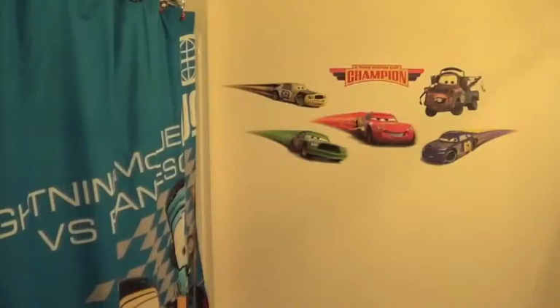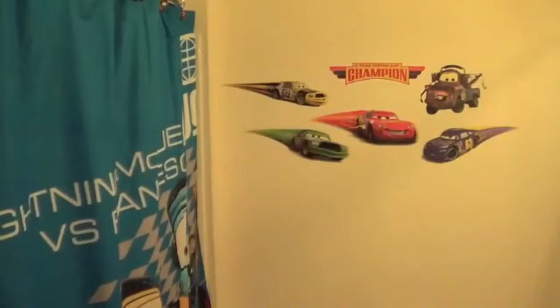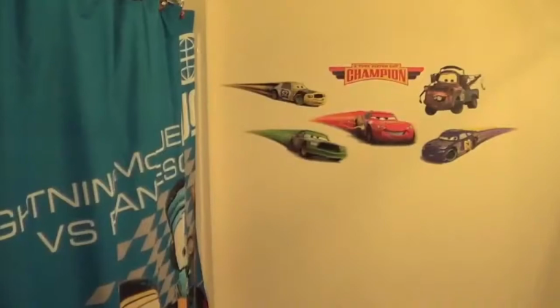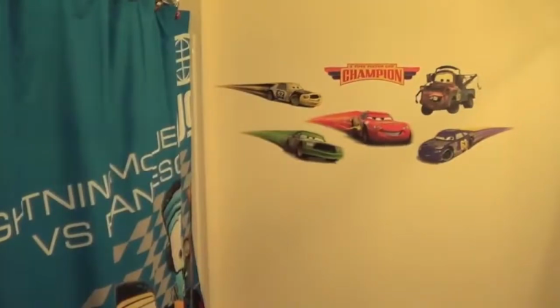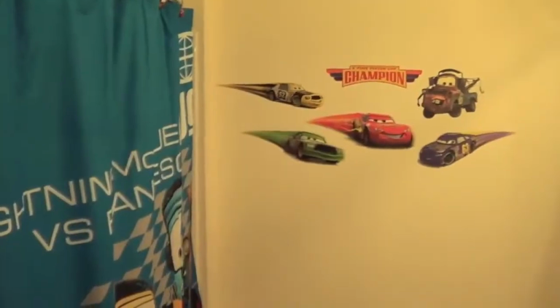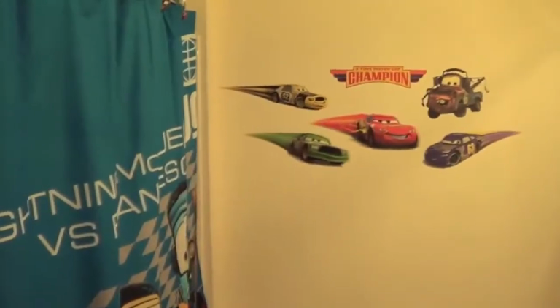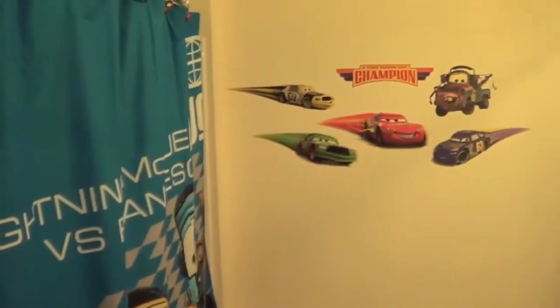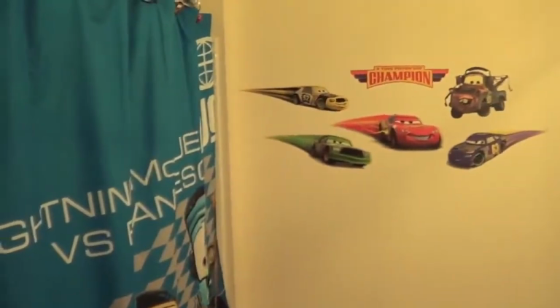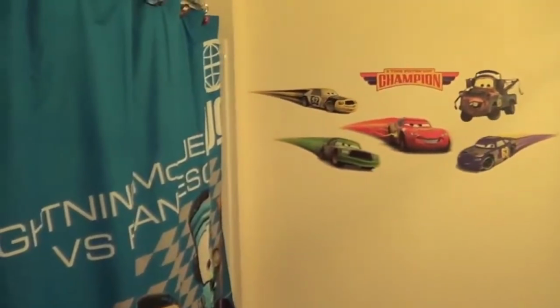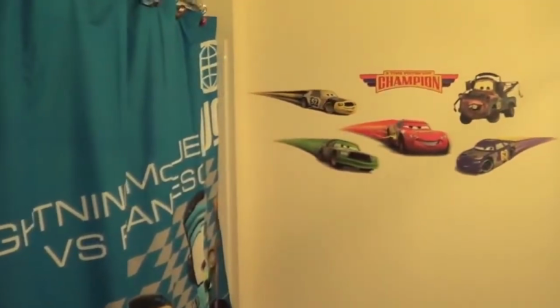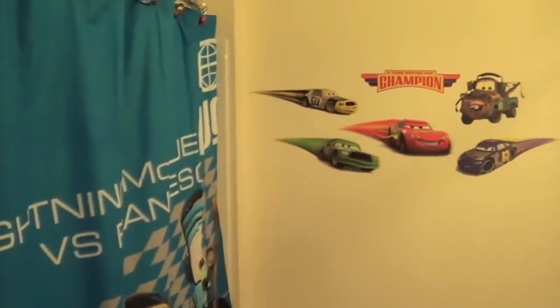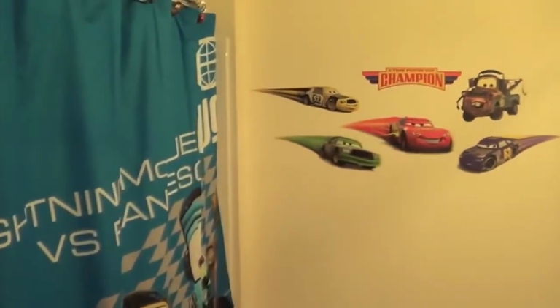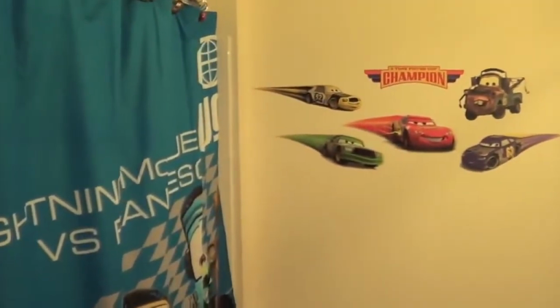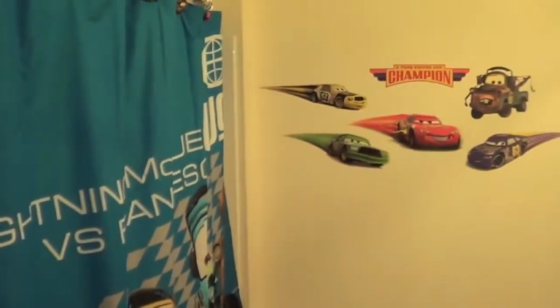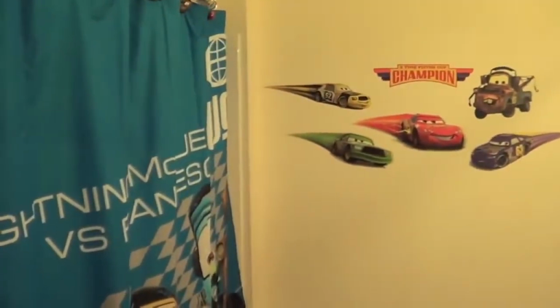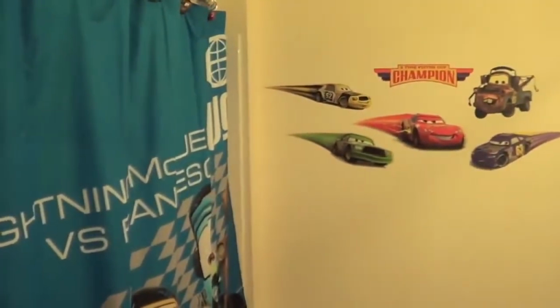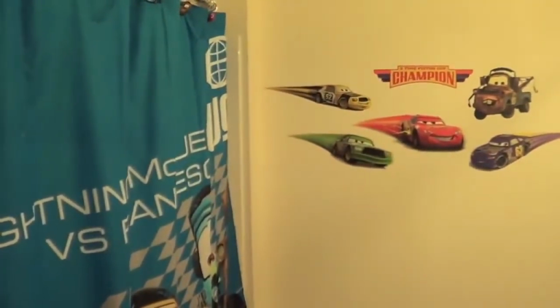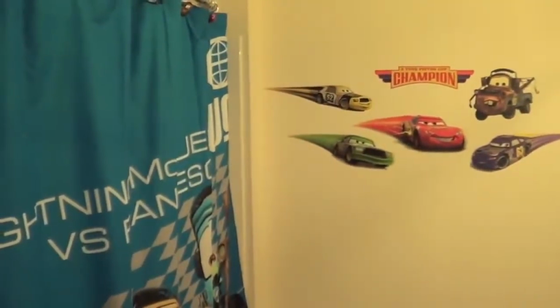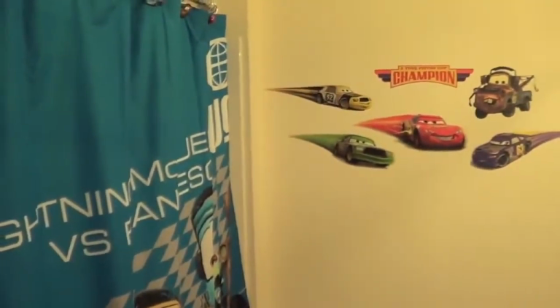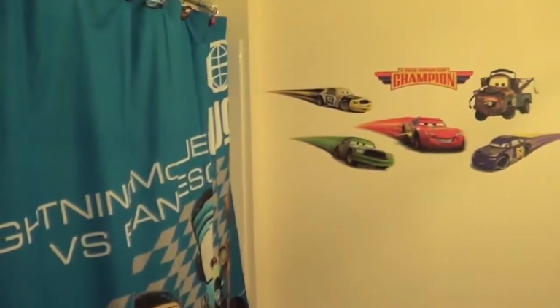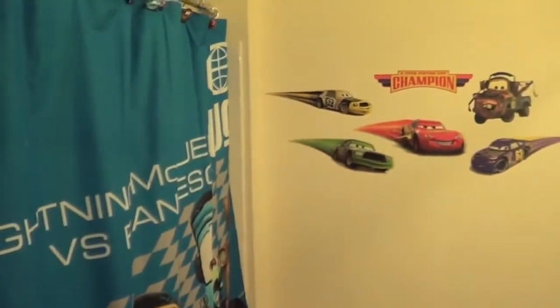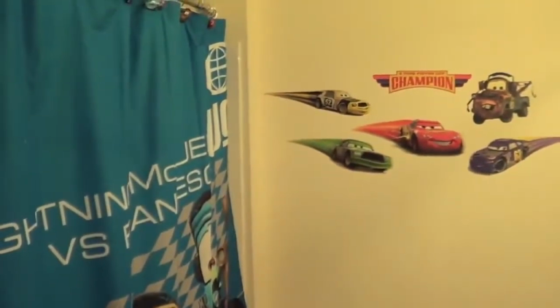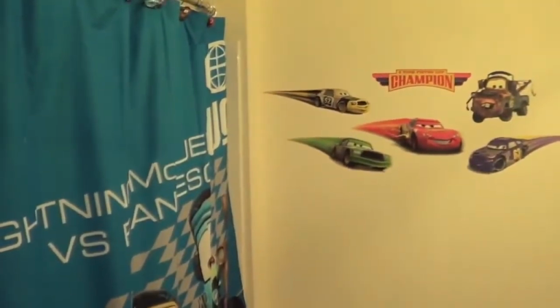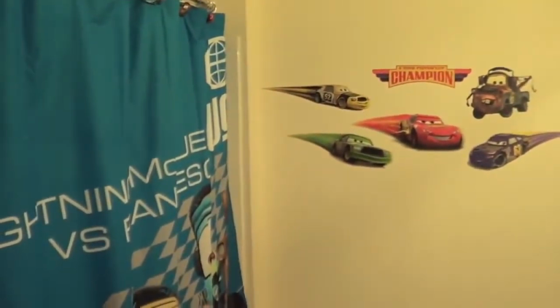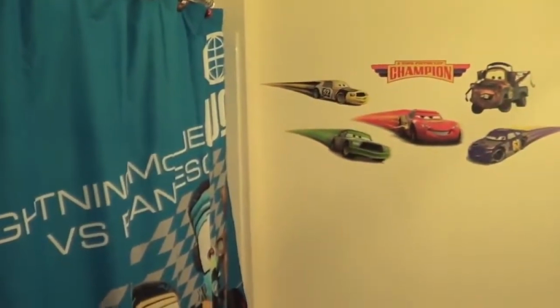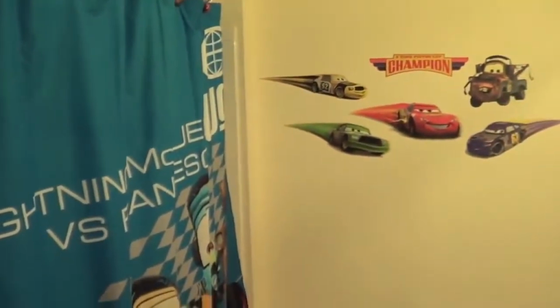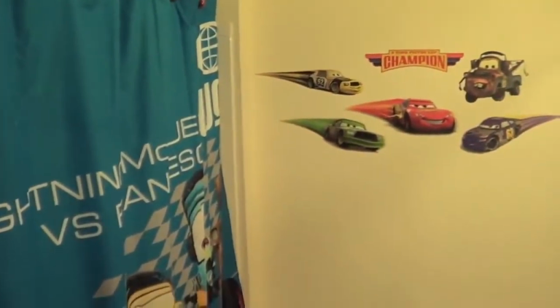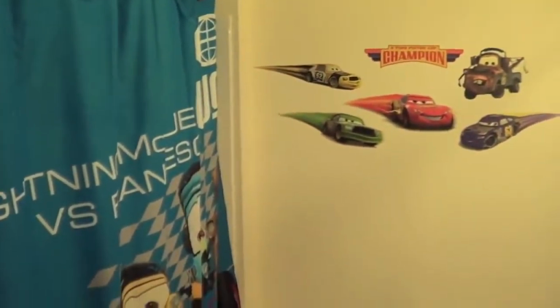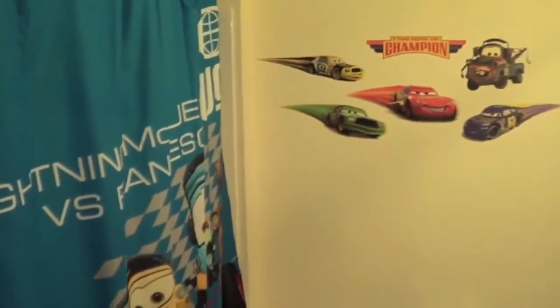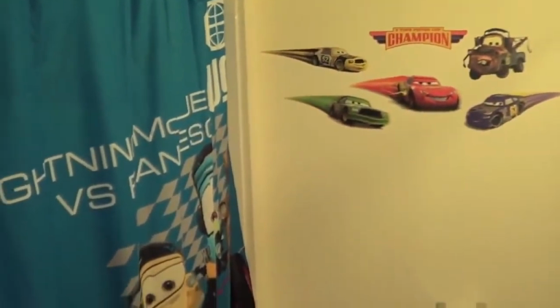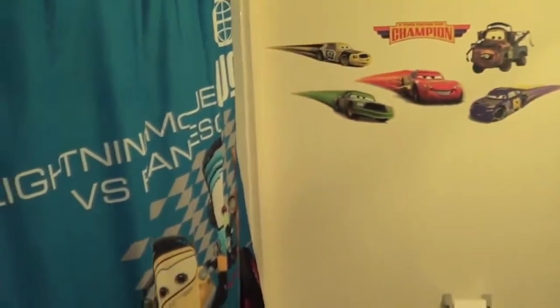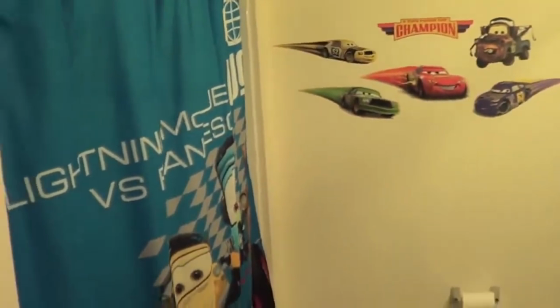Hello, today I want to show you our Cars-themed bathroom. It's pretty simple.